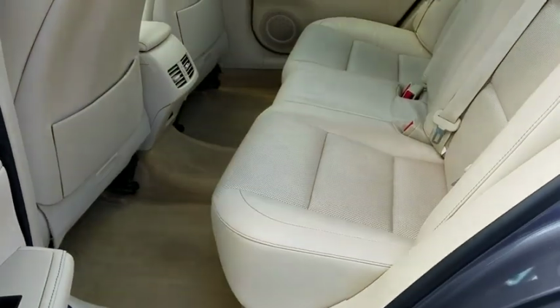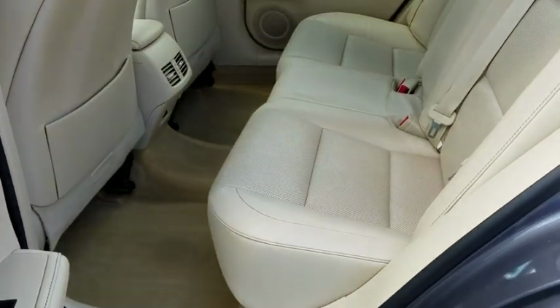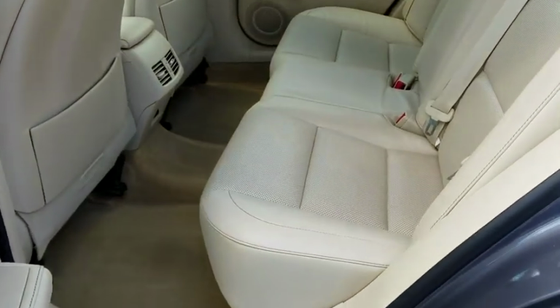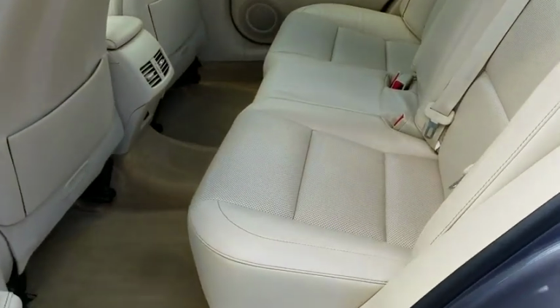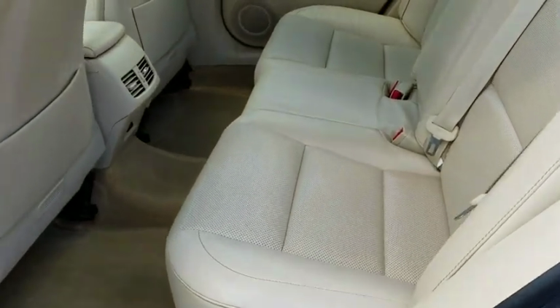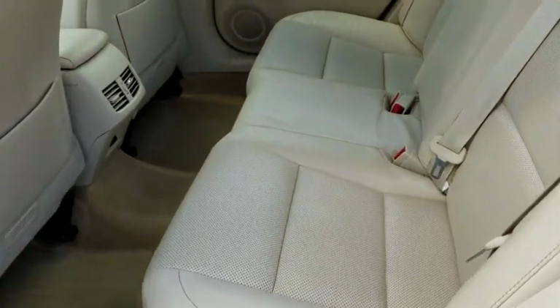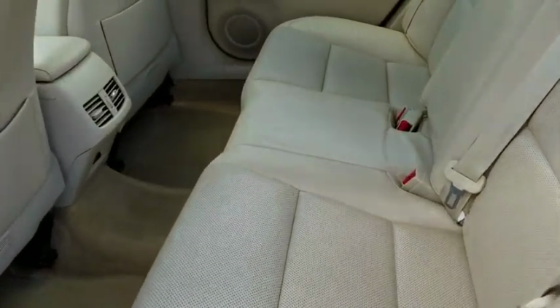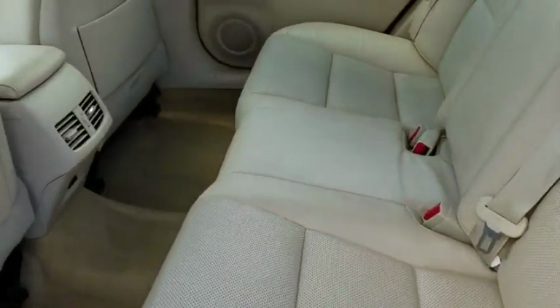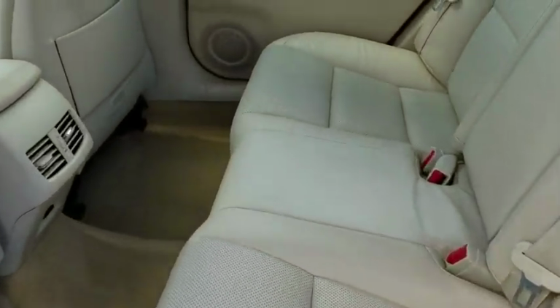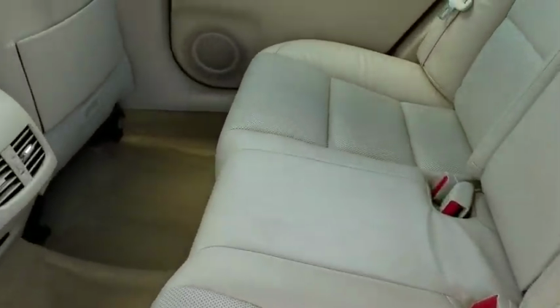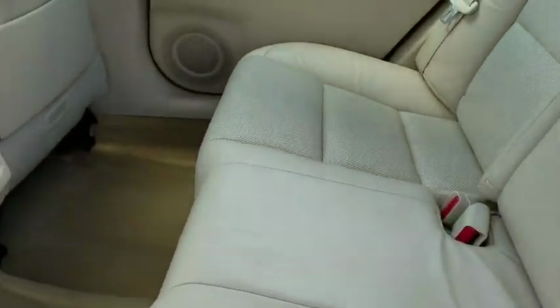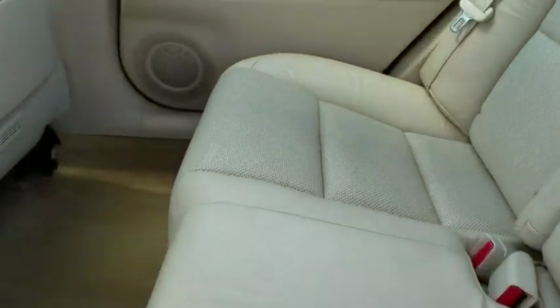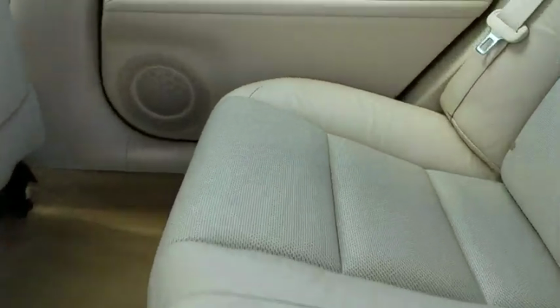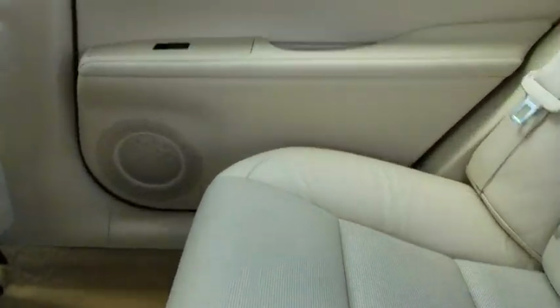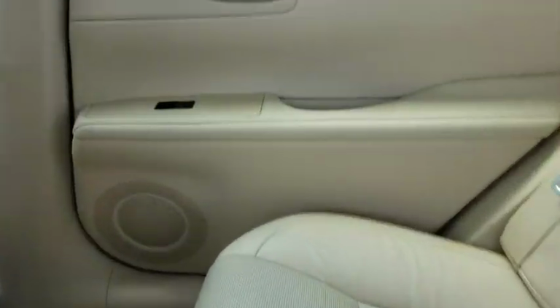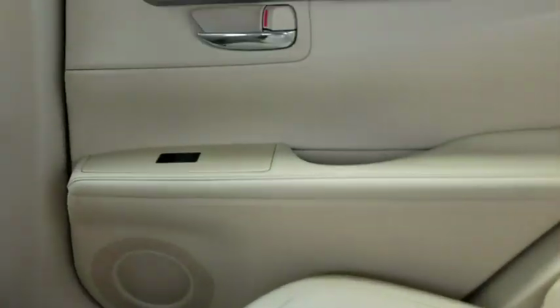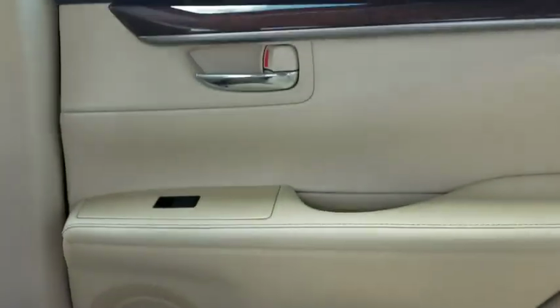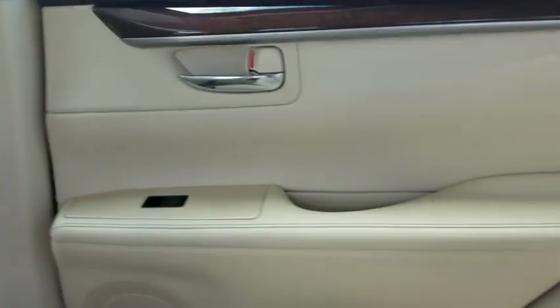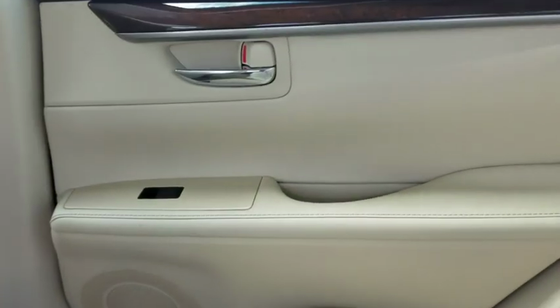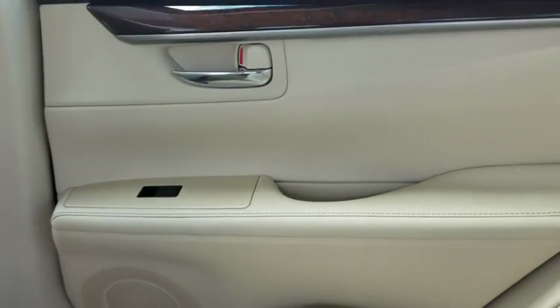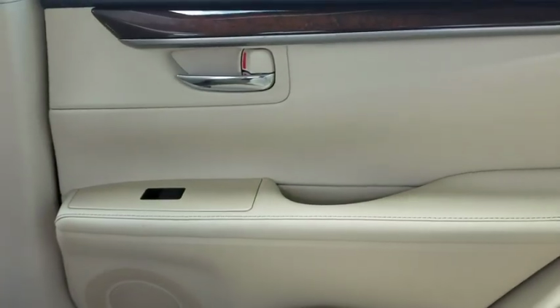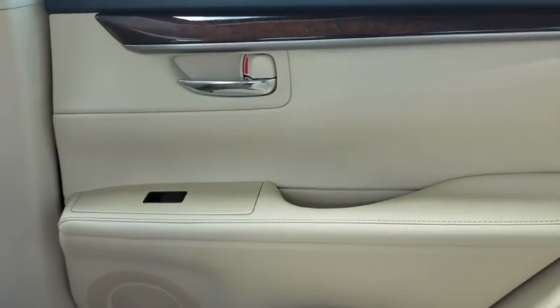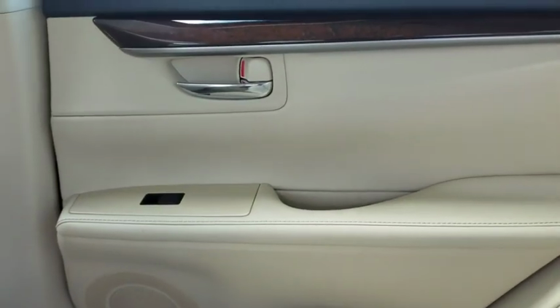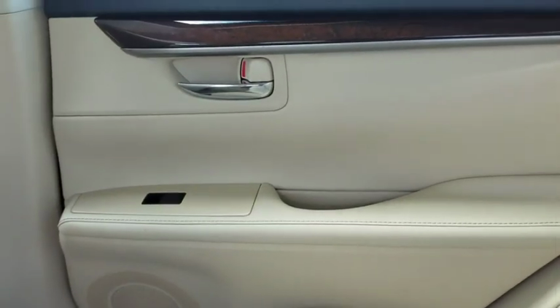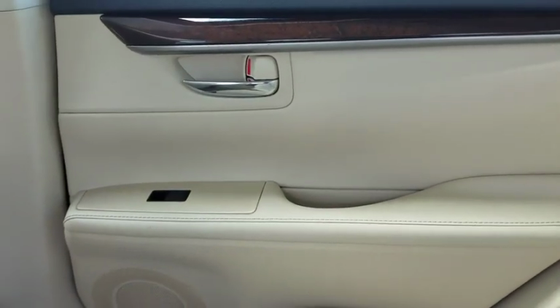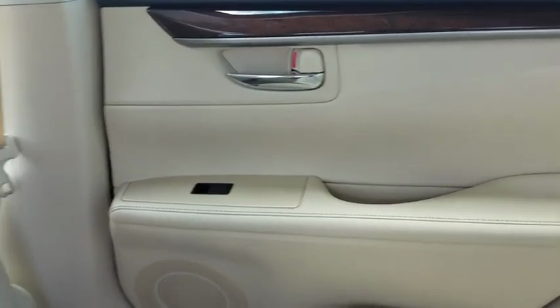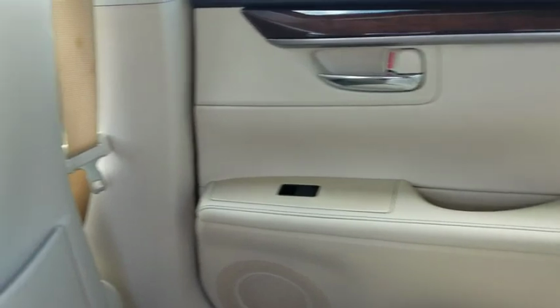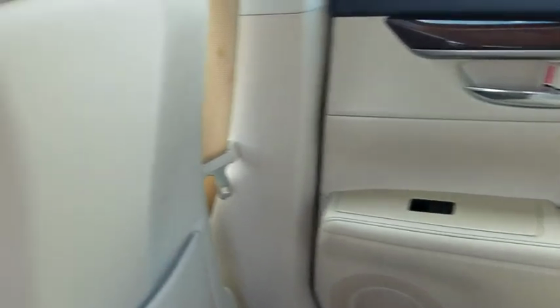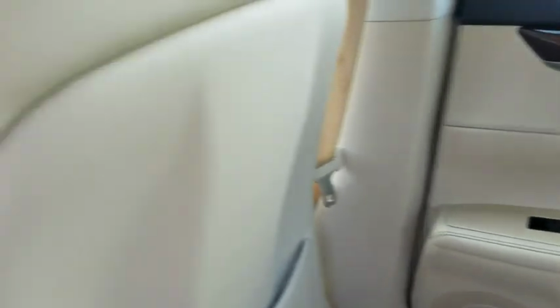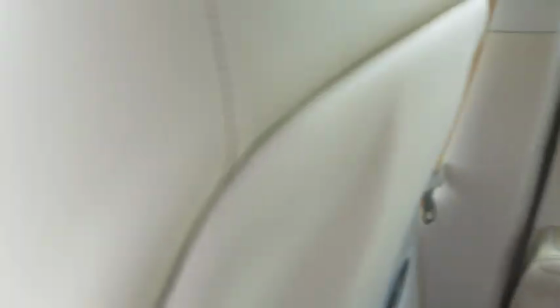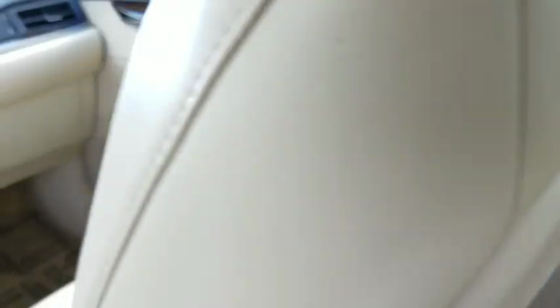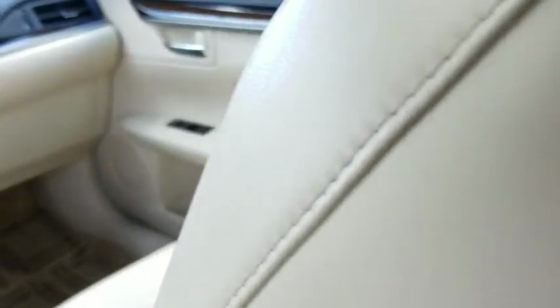Here are some of this vehicle's great options: ABS 4-Wheel. Come see the car for yourself.